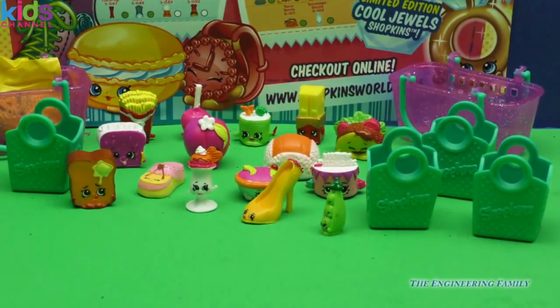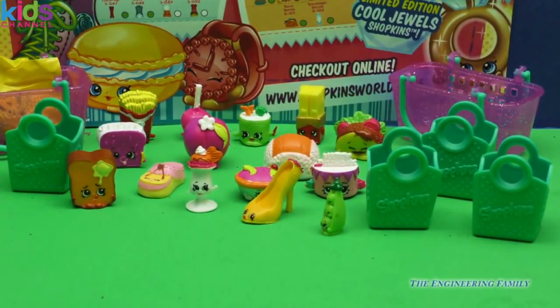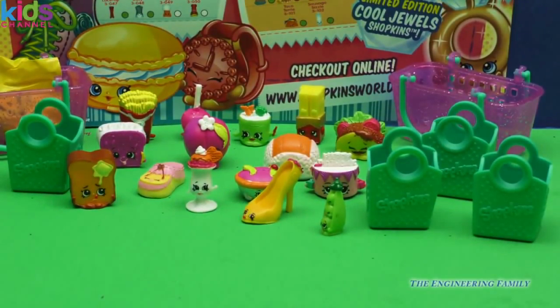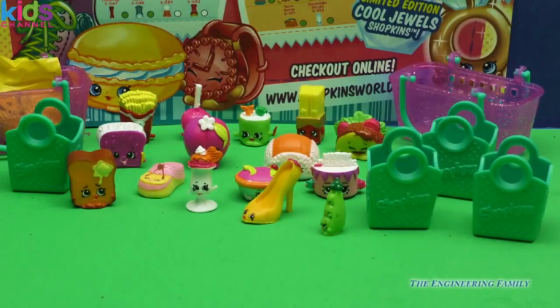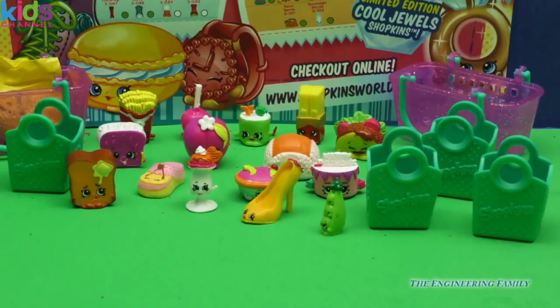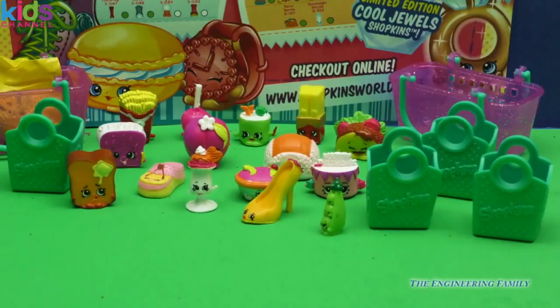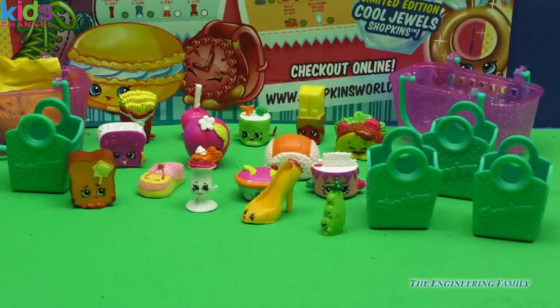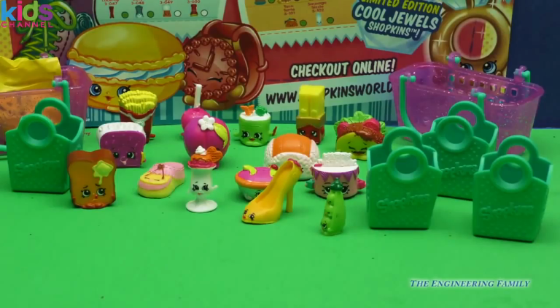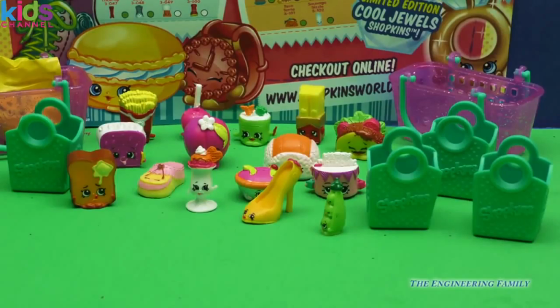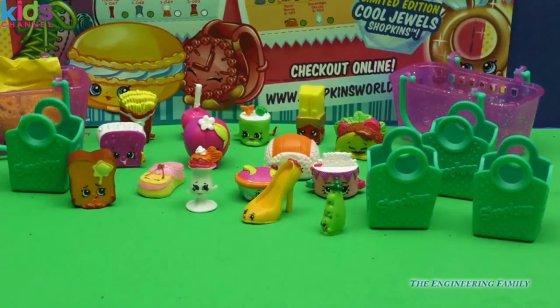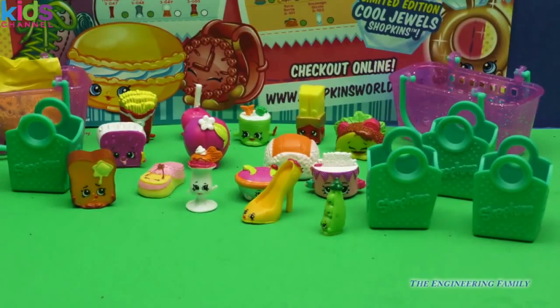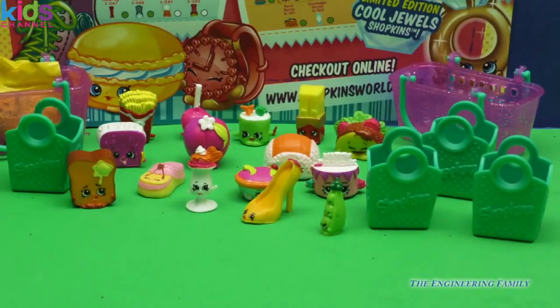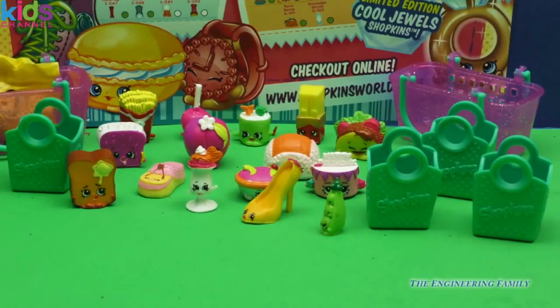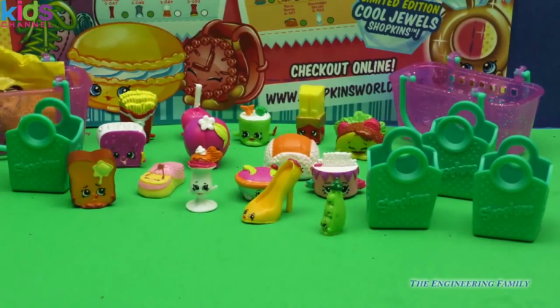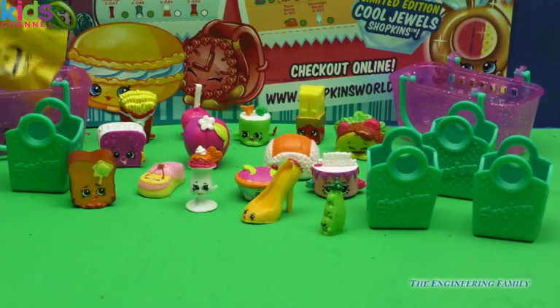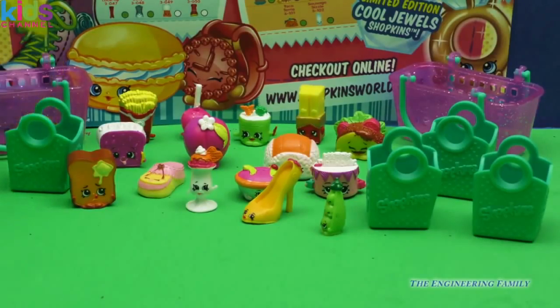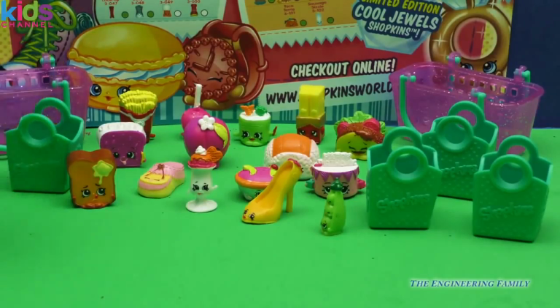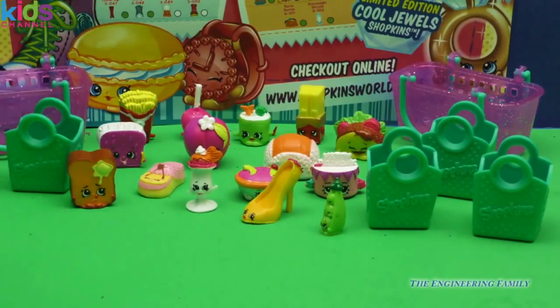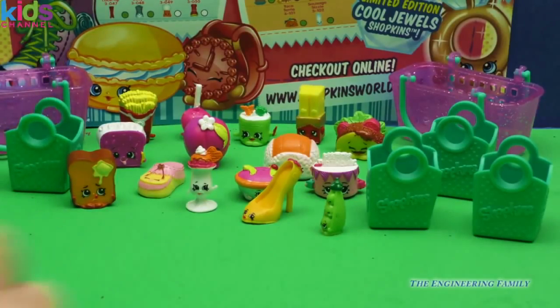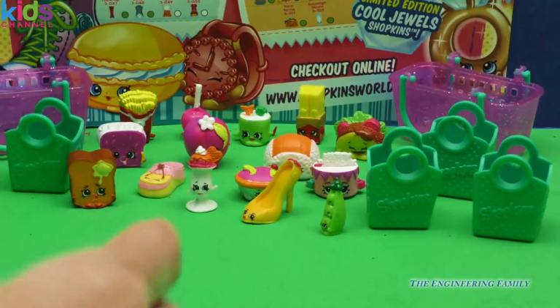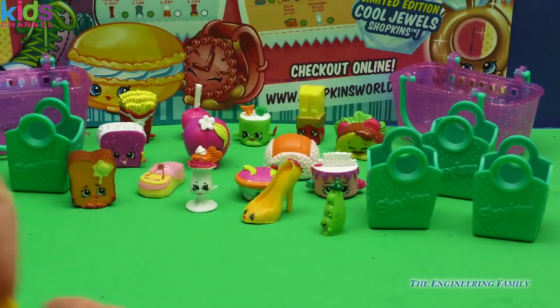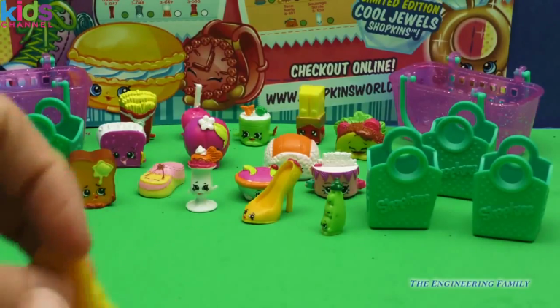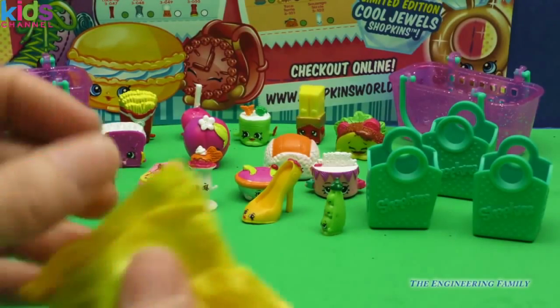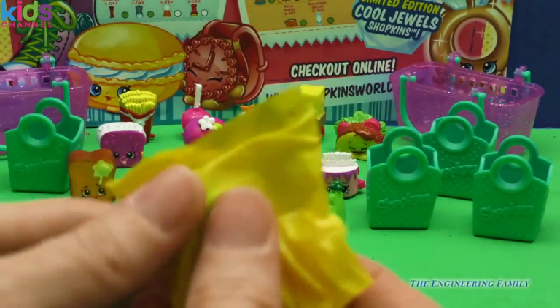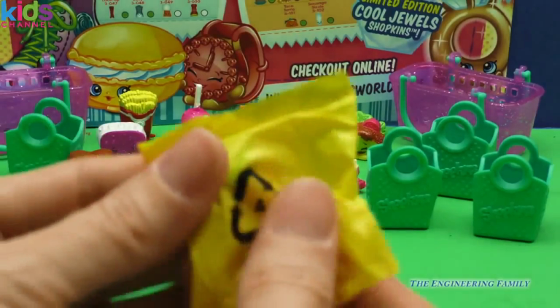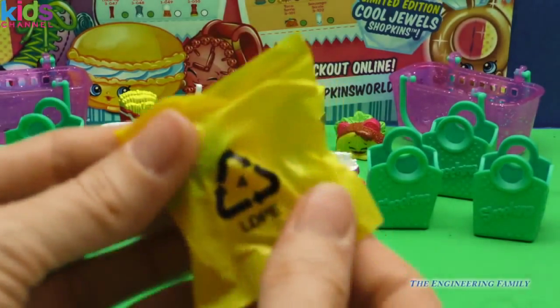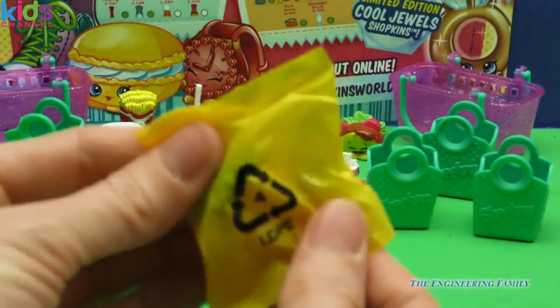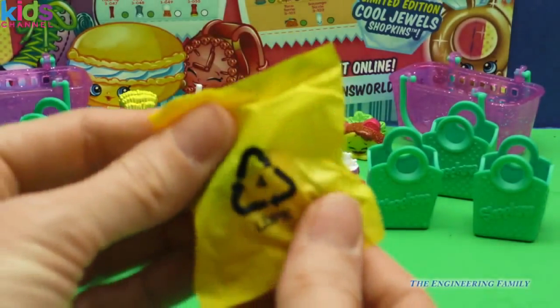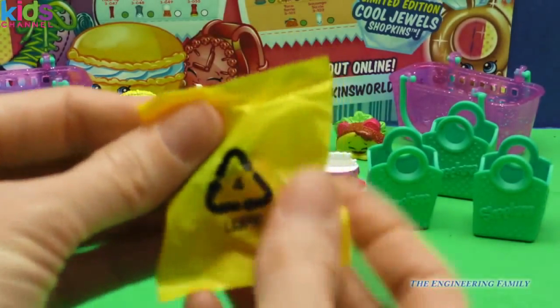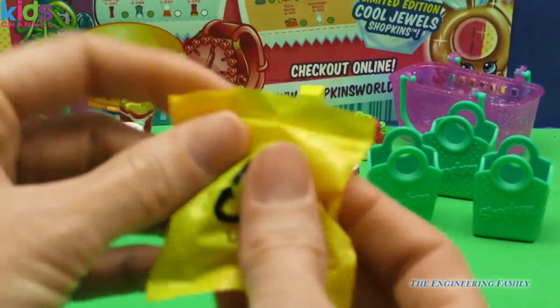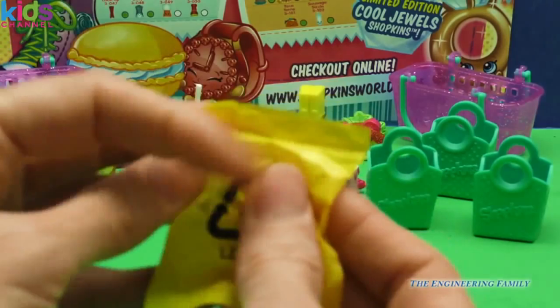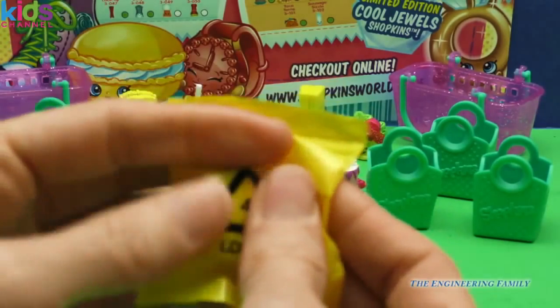We have got four new Shopkins to add to our collection — one, two, three, four. We're doing pretty good with Season 3 and are so thankful that we're able to get a sneak peek and show you guys.